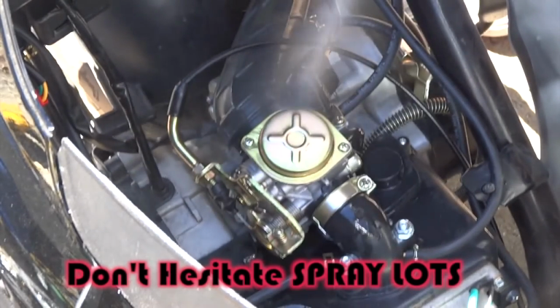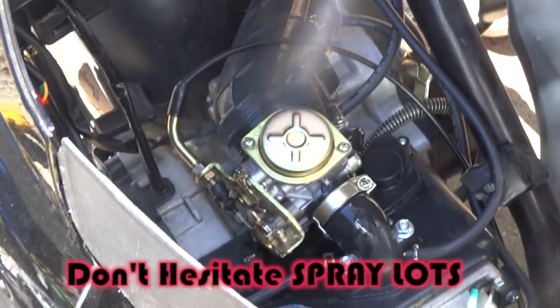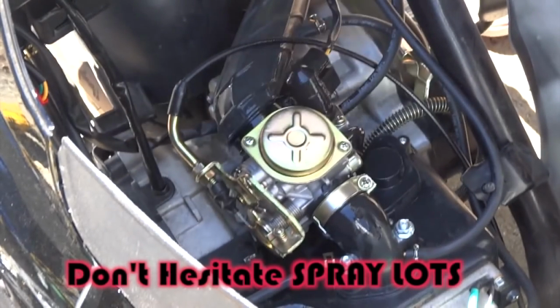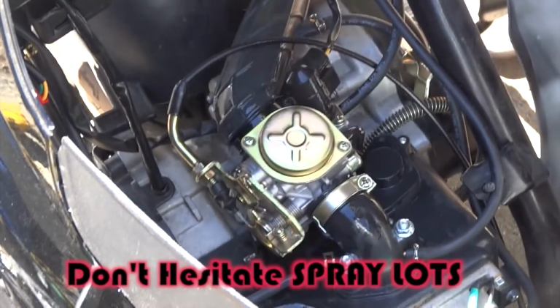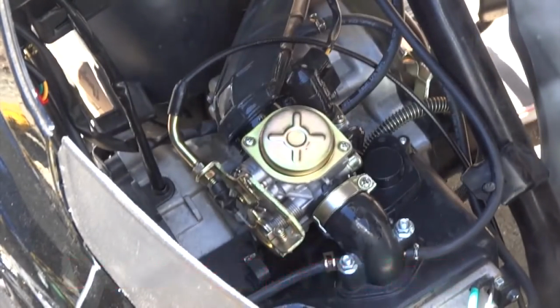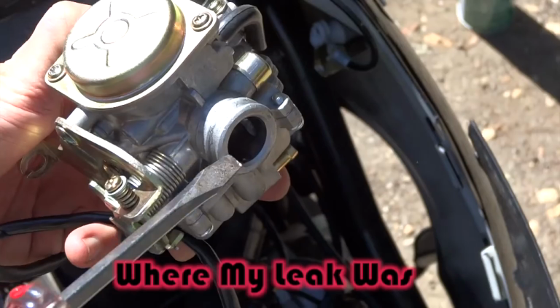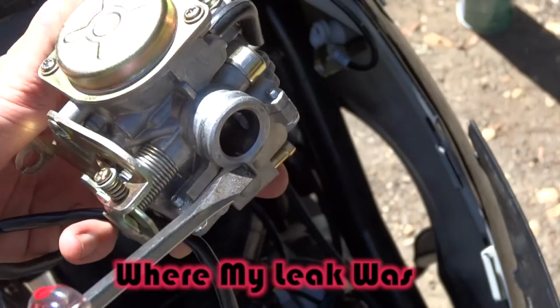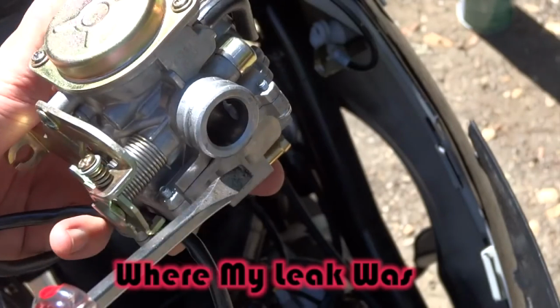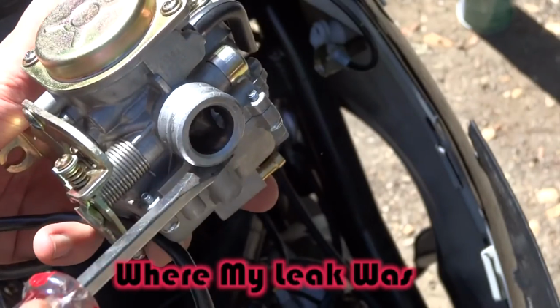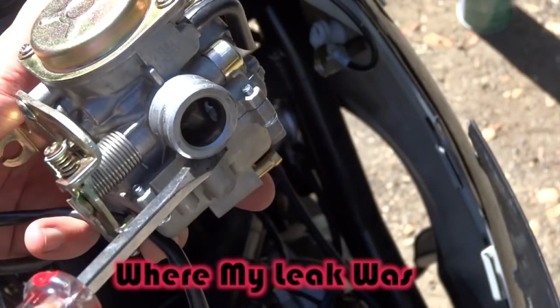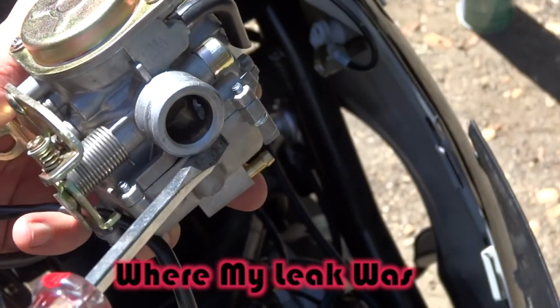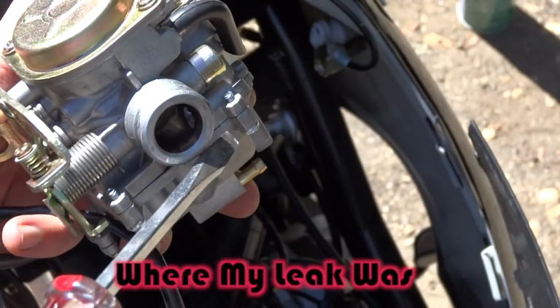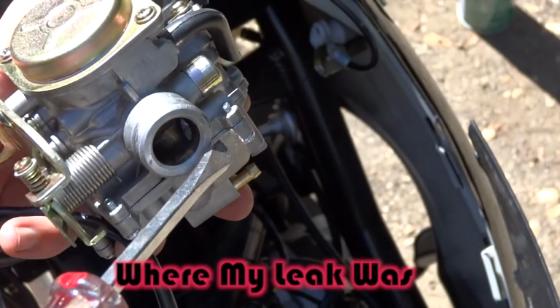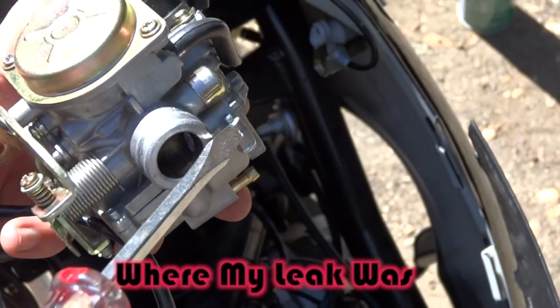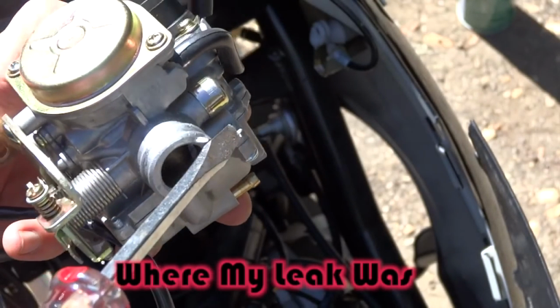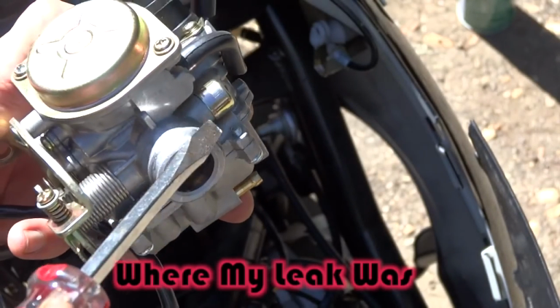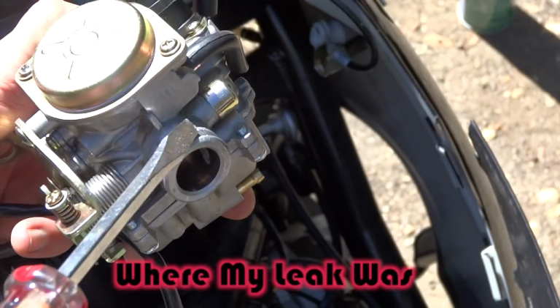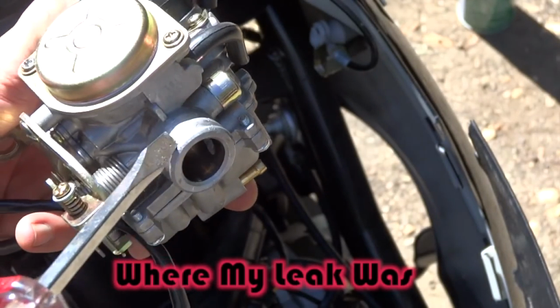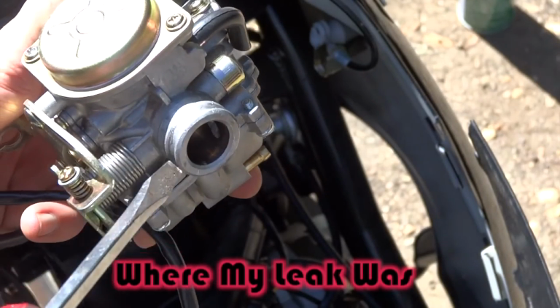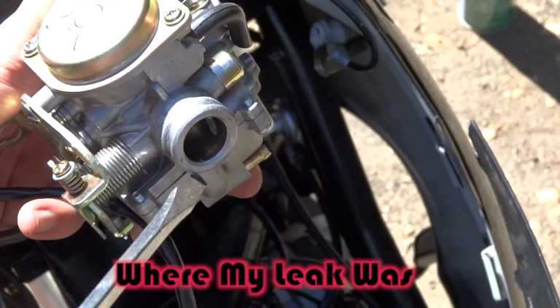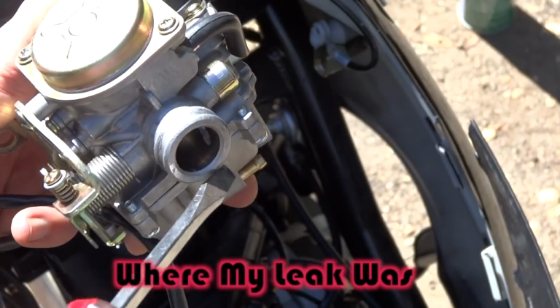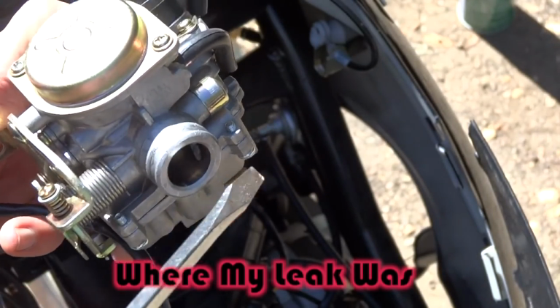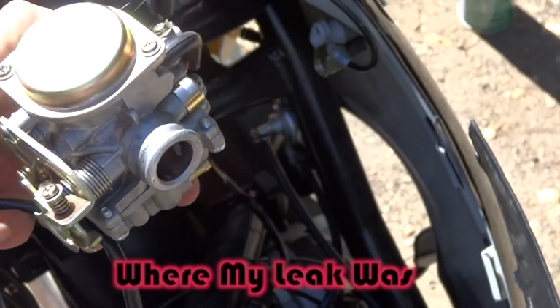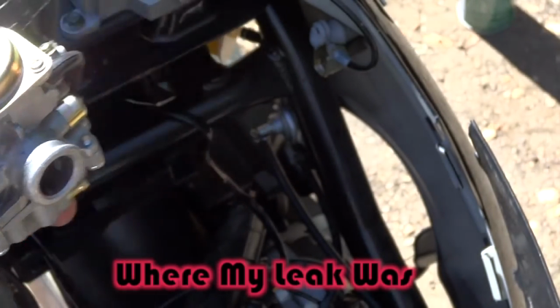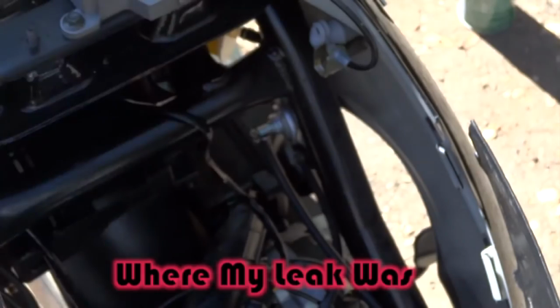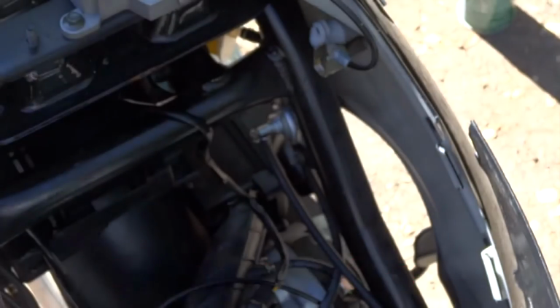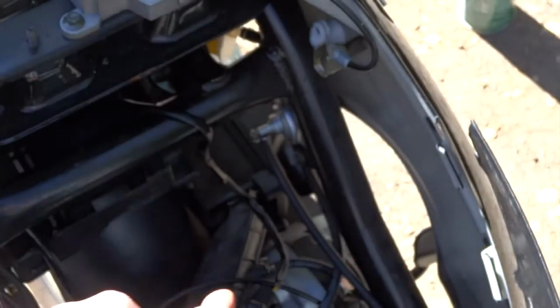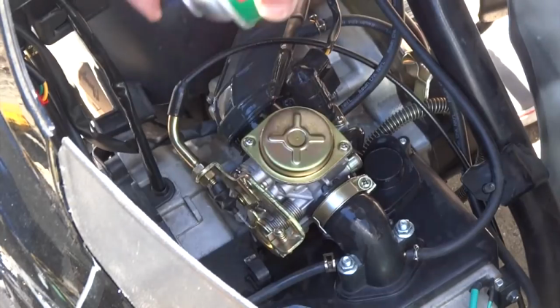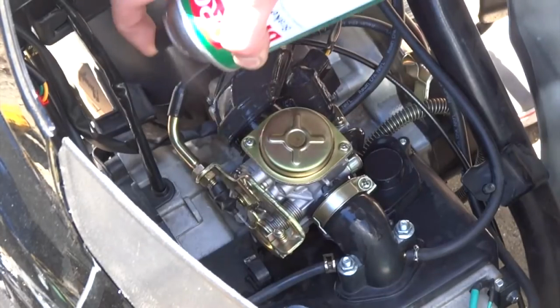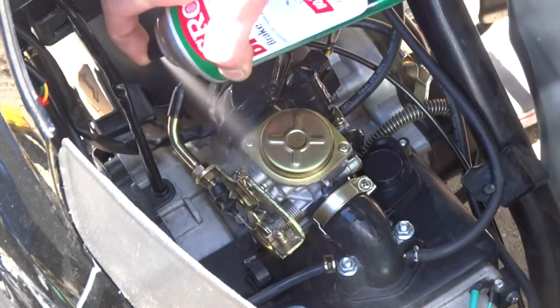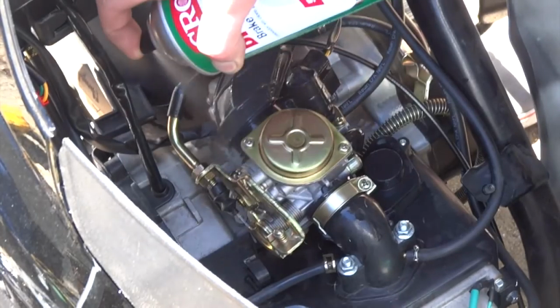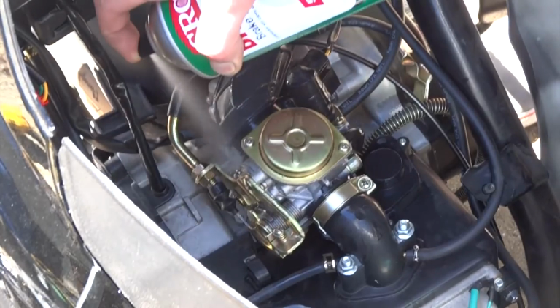As you see here, I'm spraying it everywhere and you'll hear the bike kind of bog out. That's because it's brake clean.